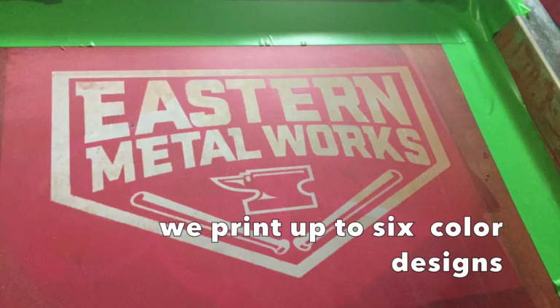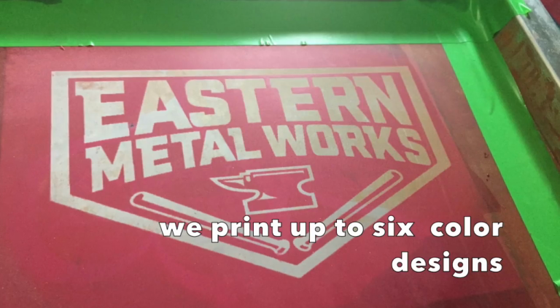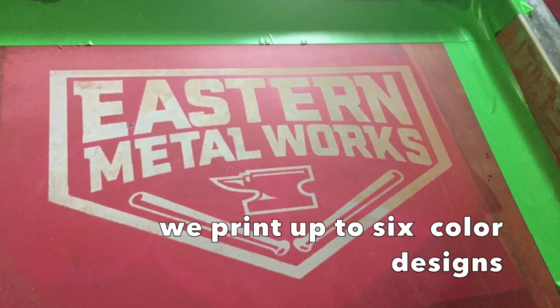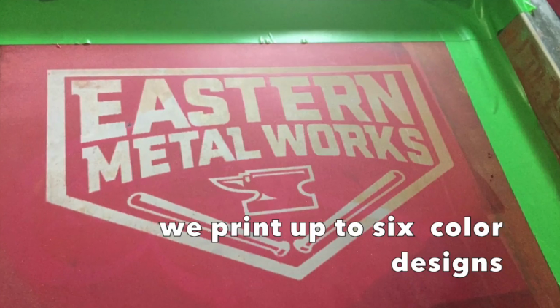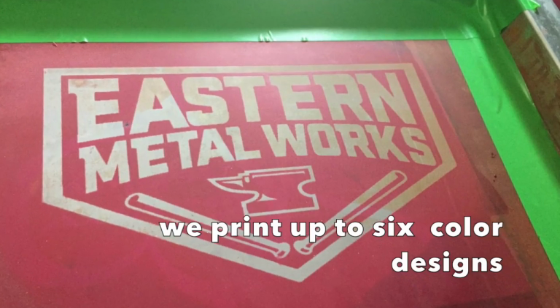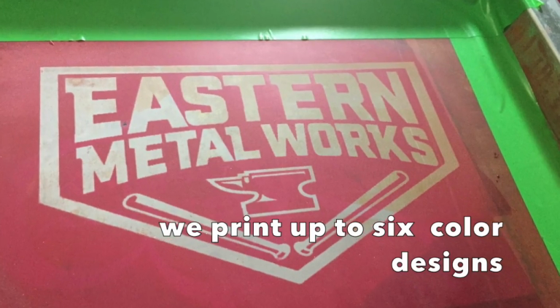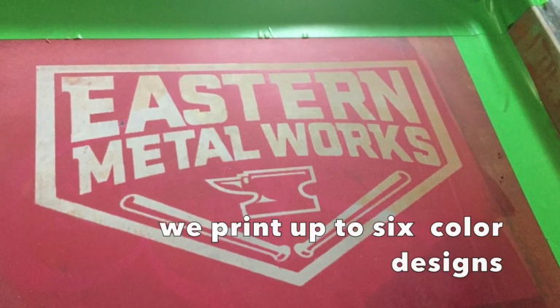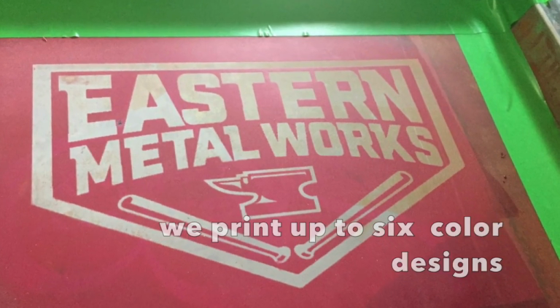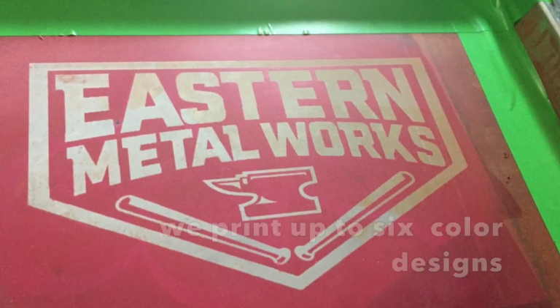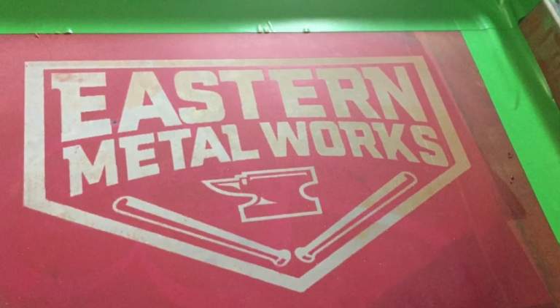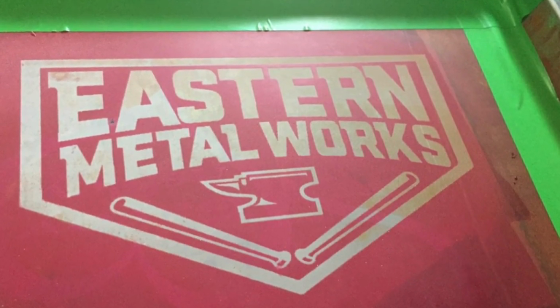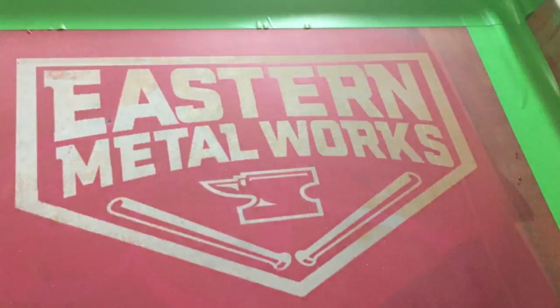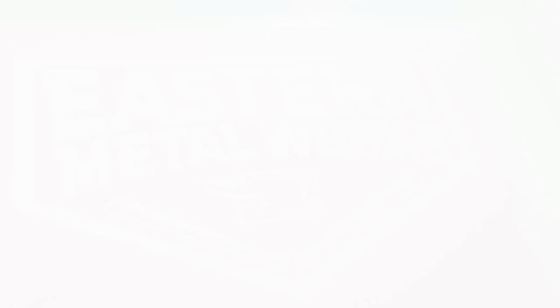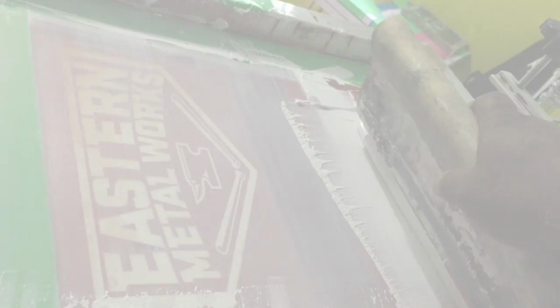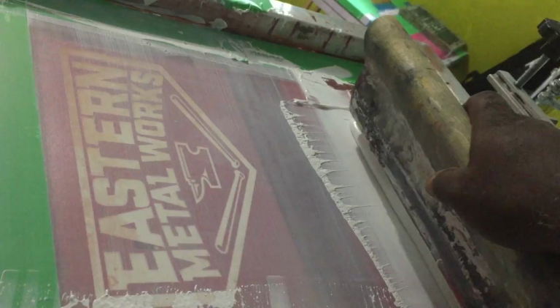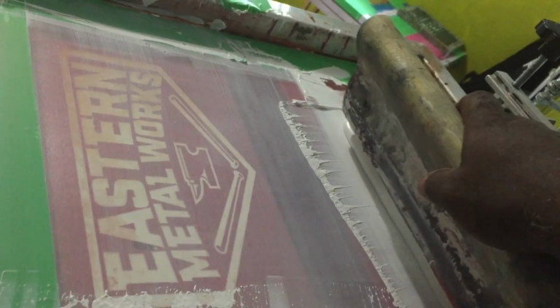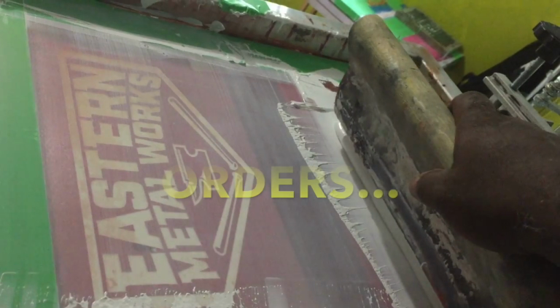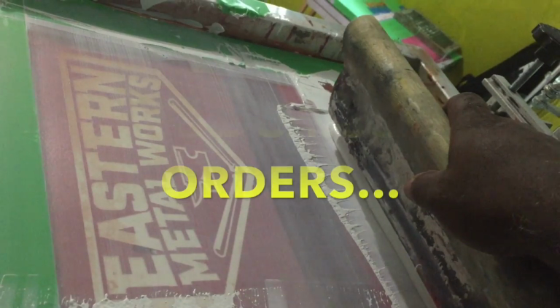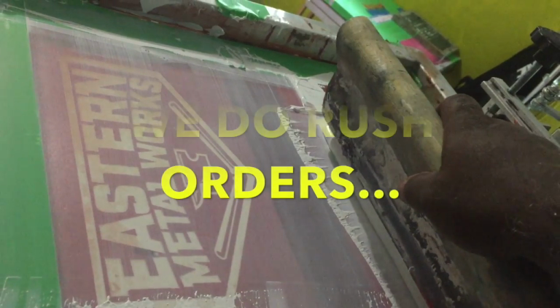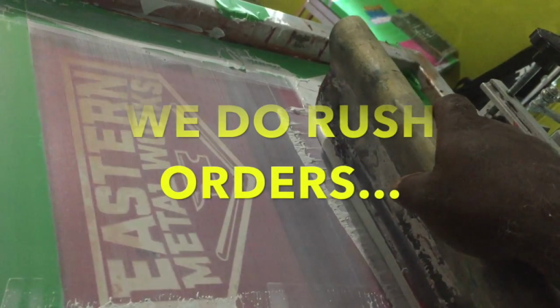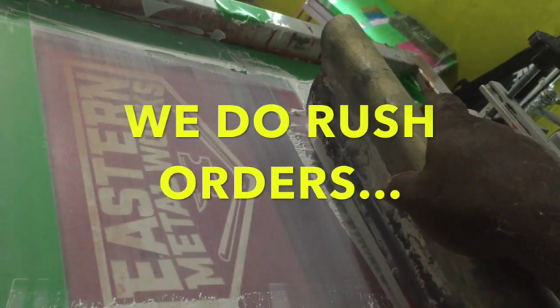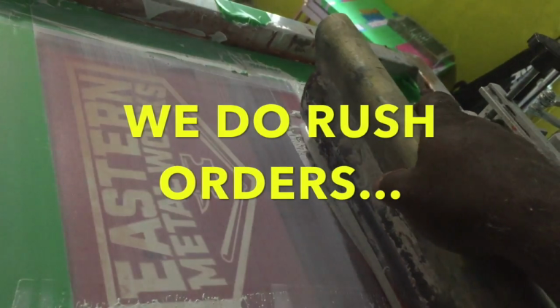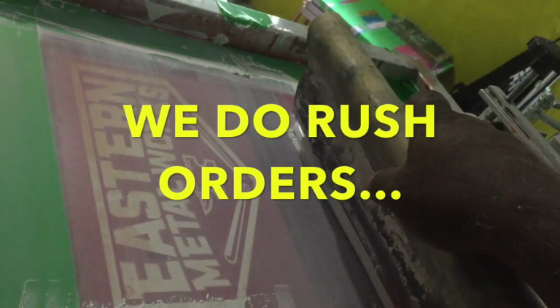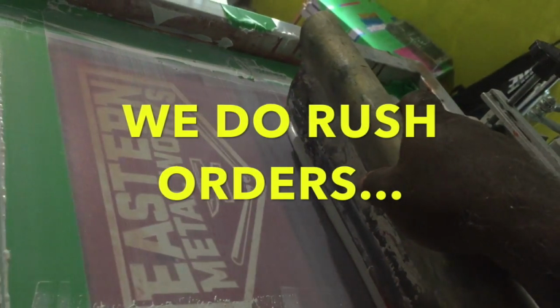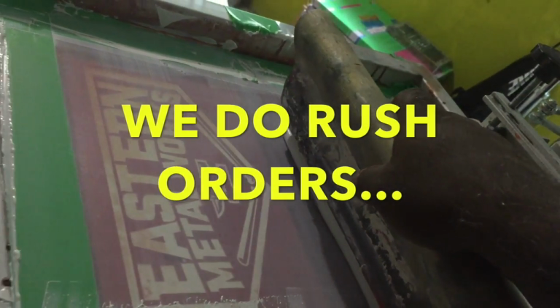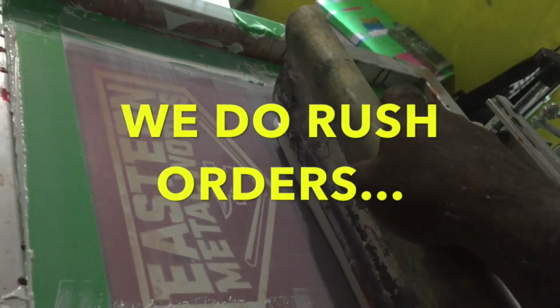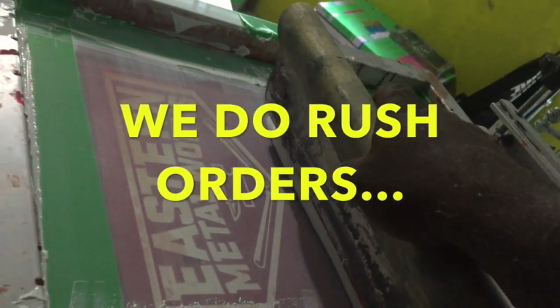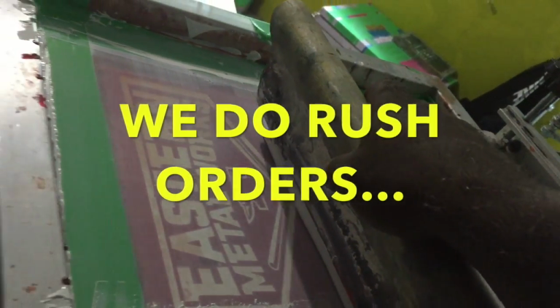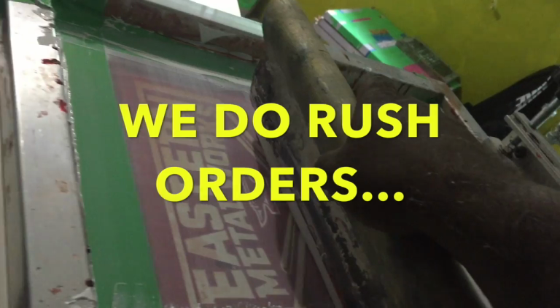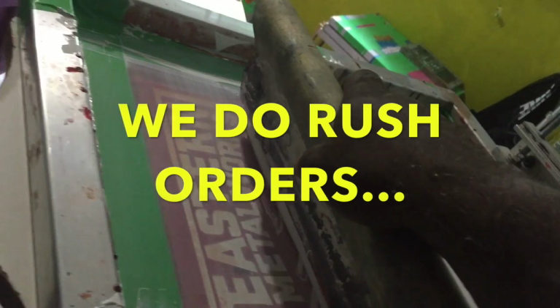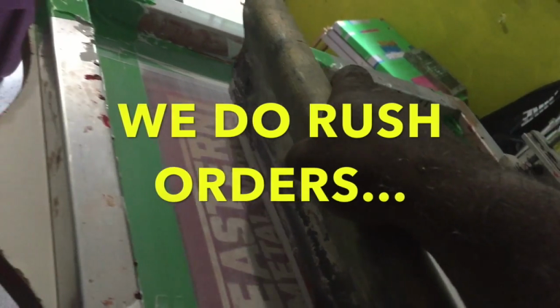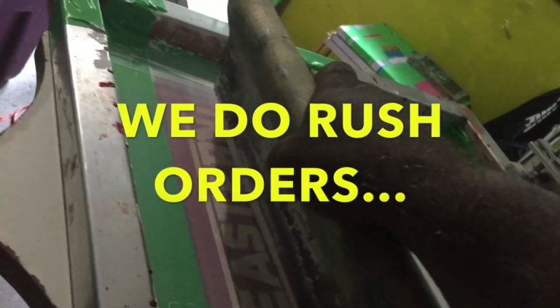We then transfer that image to a silkscreen. The print process then begins.